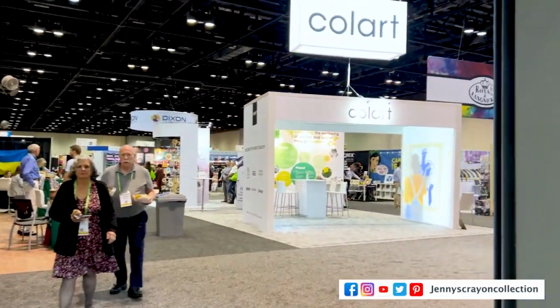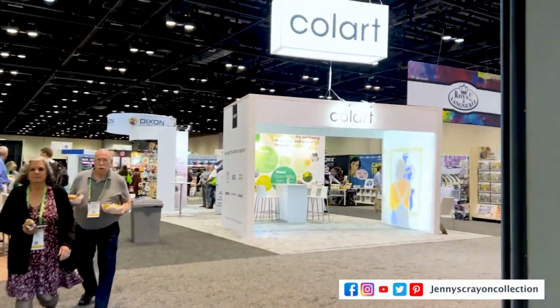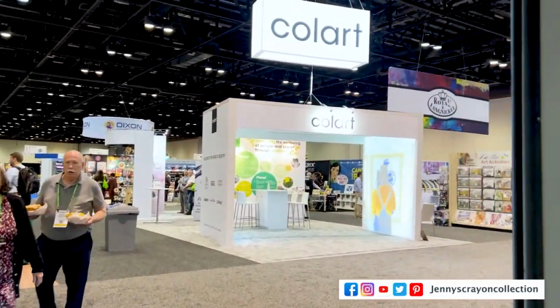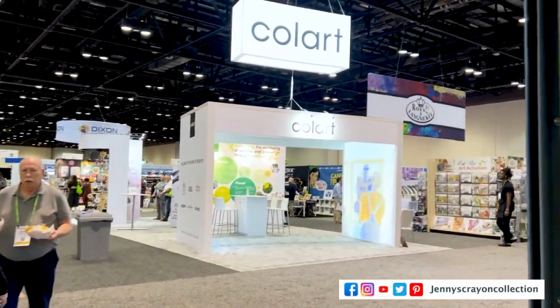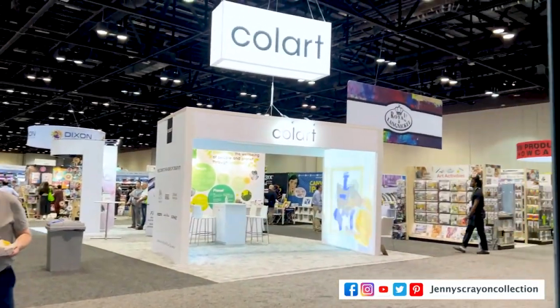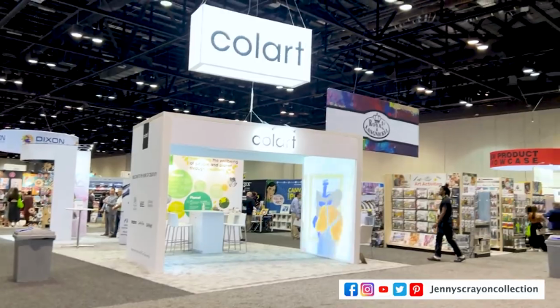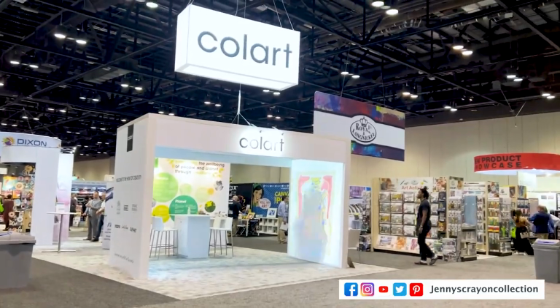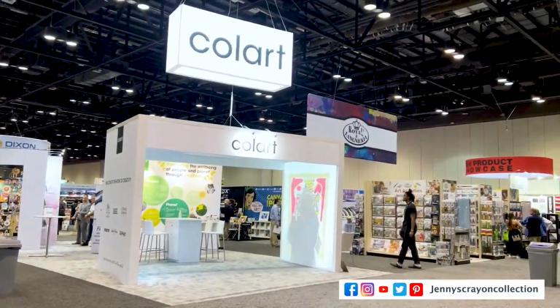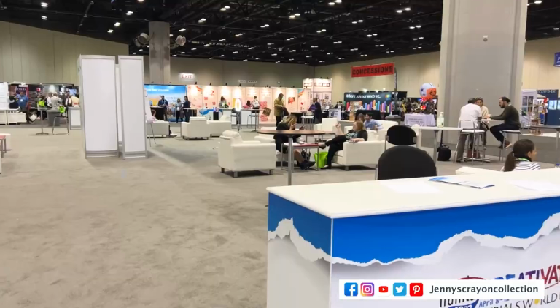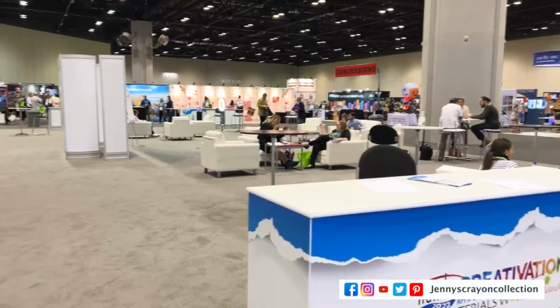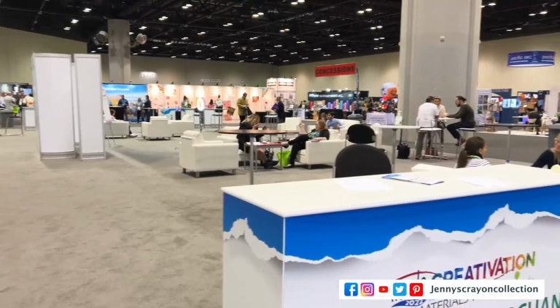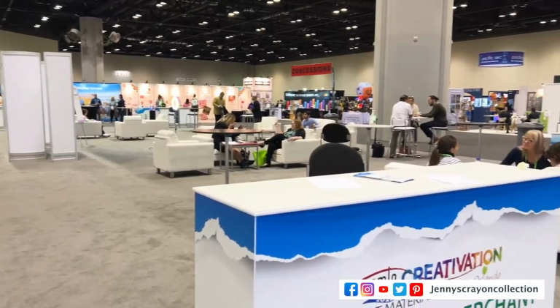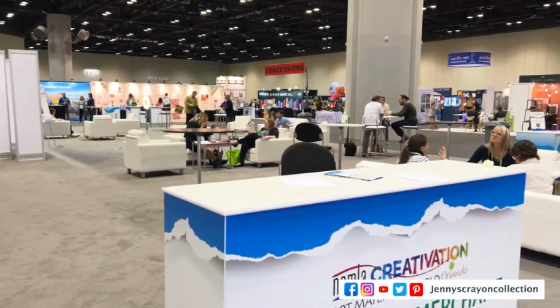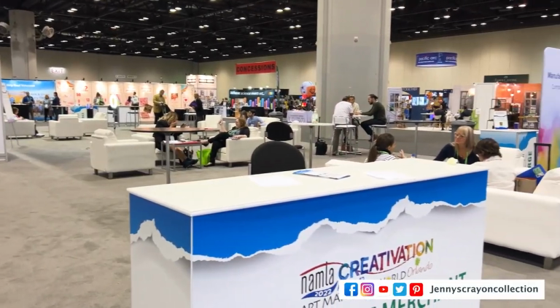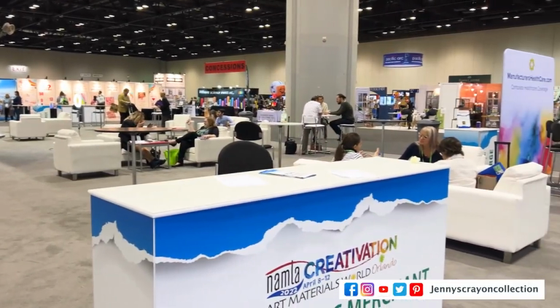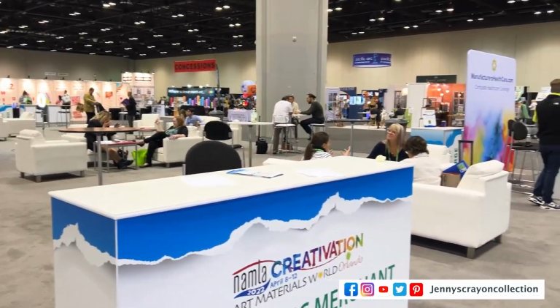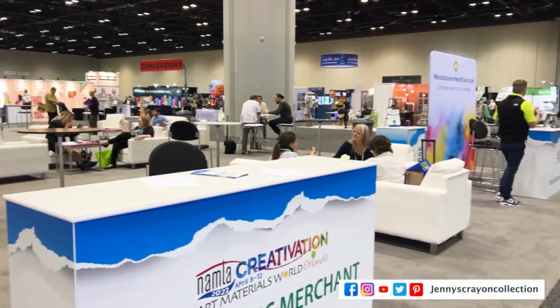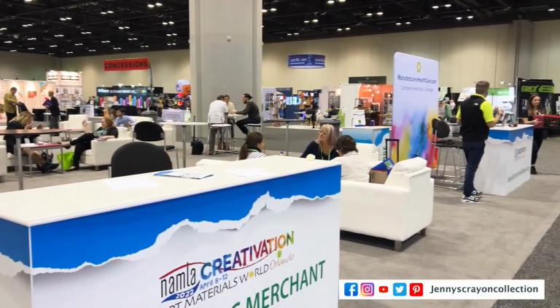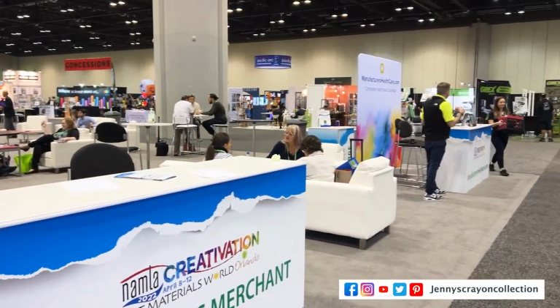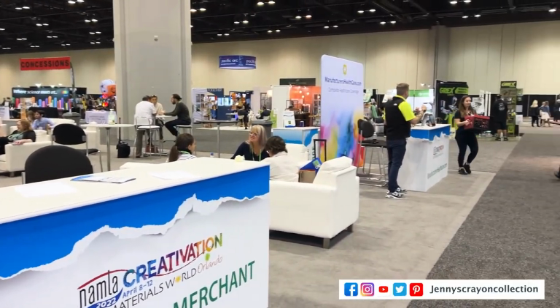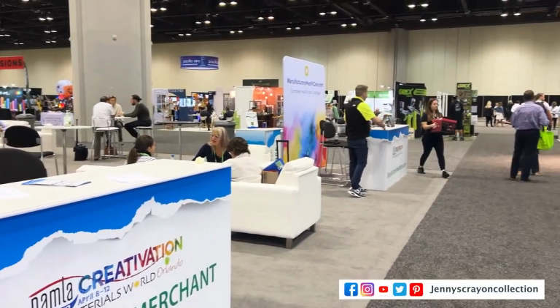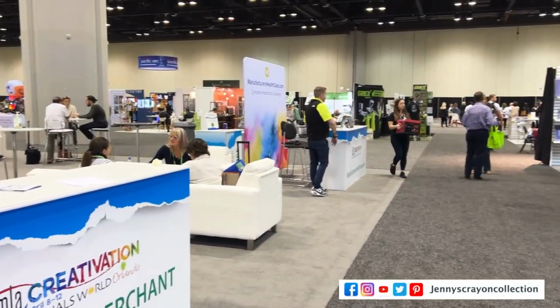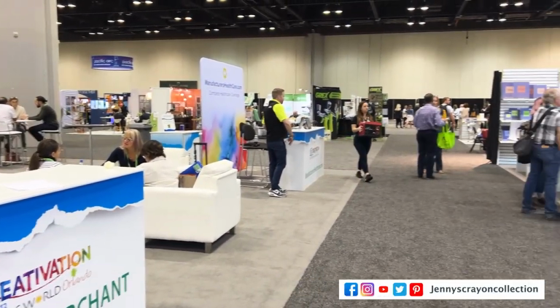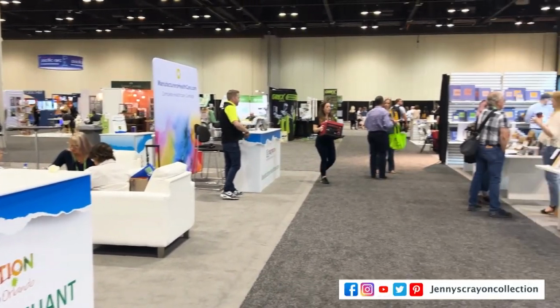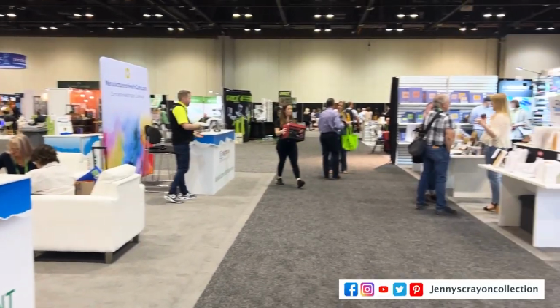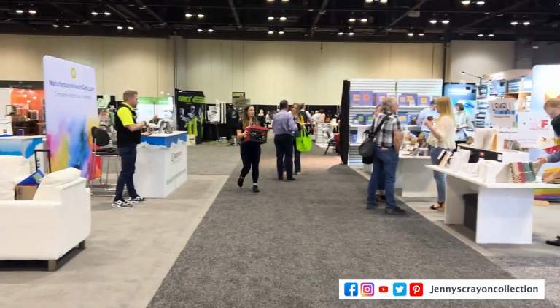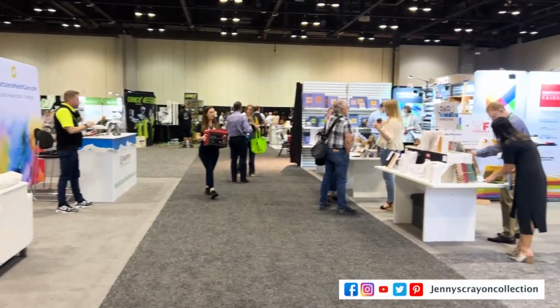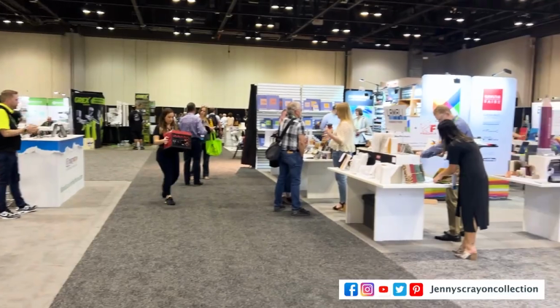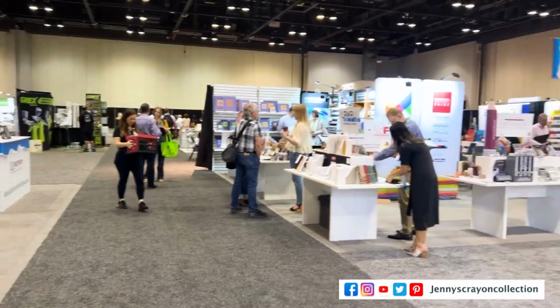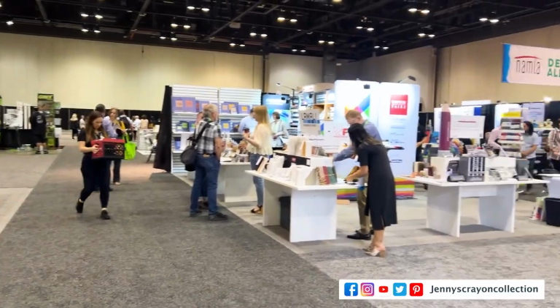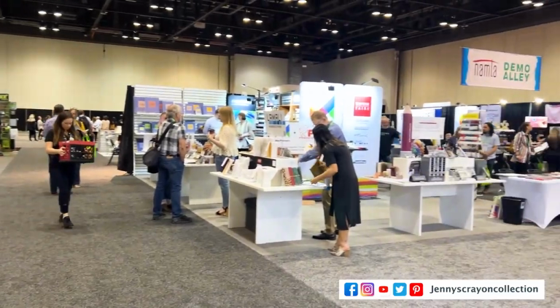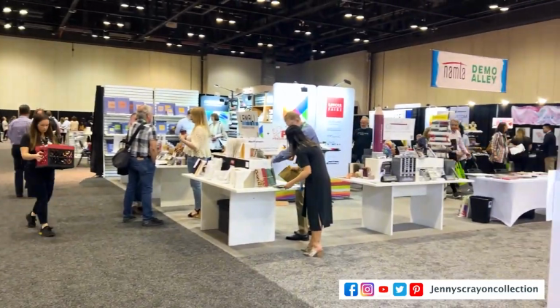It was like Christmas there for me — seriously, oh my gosh, this is so fun. So many cool colors, so many everything. I can't wait to show you.